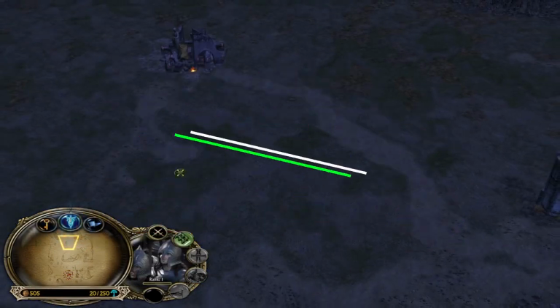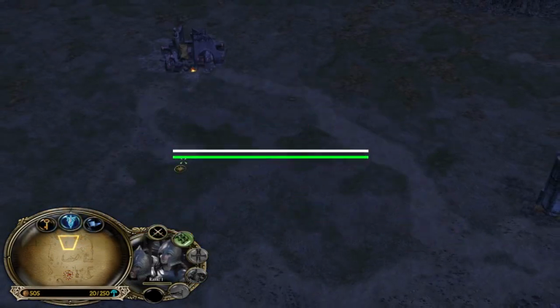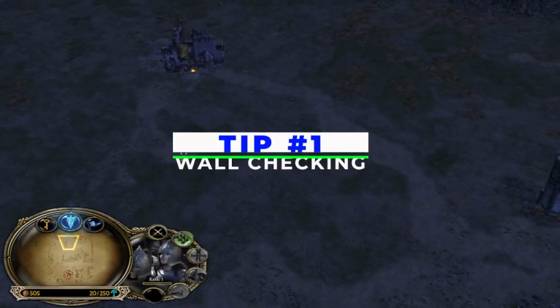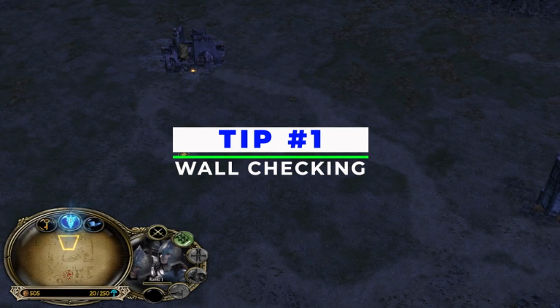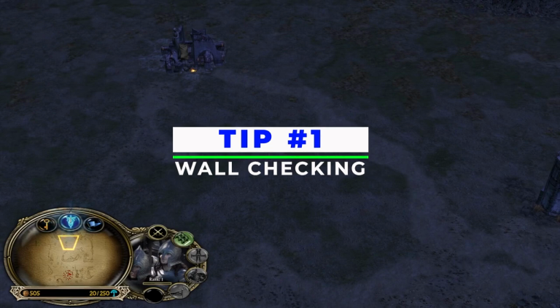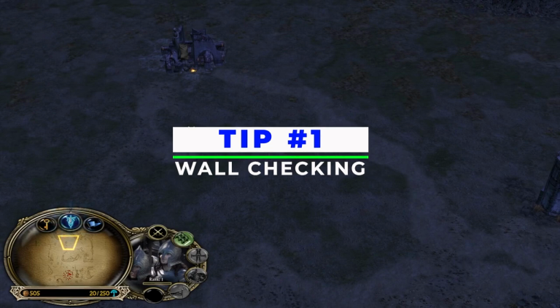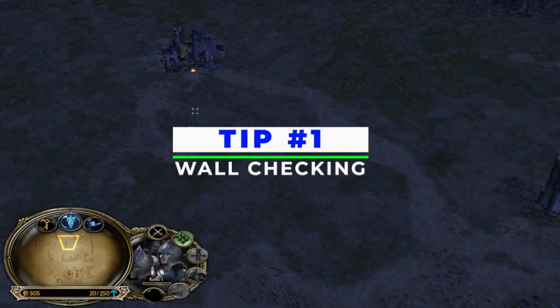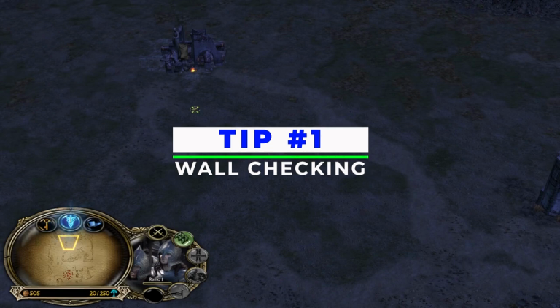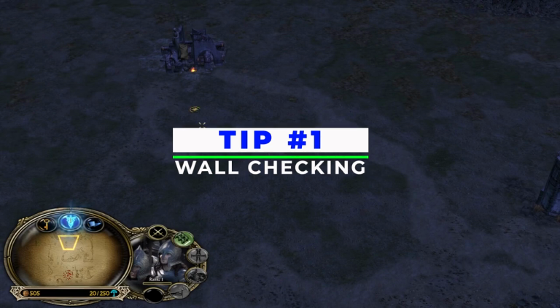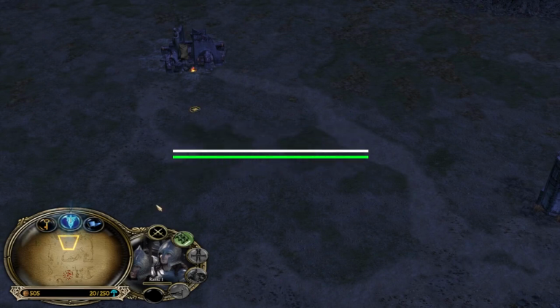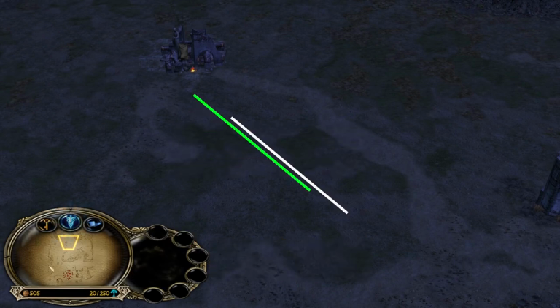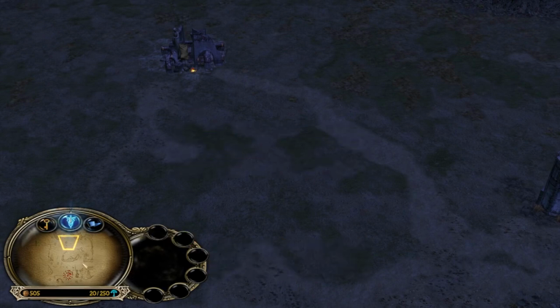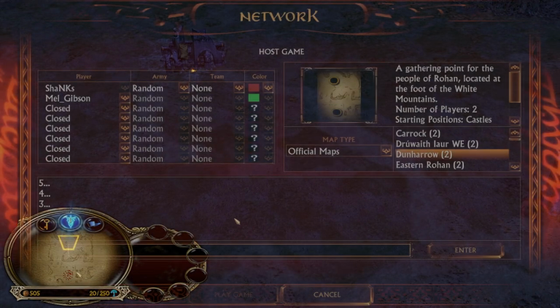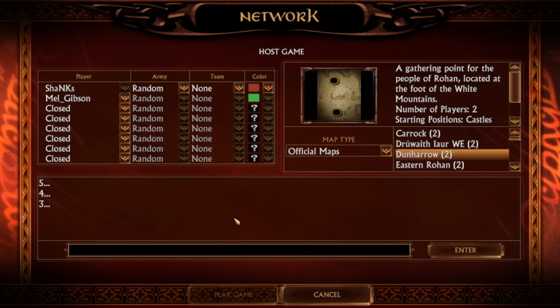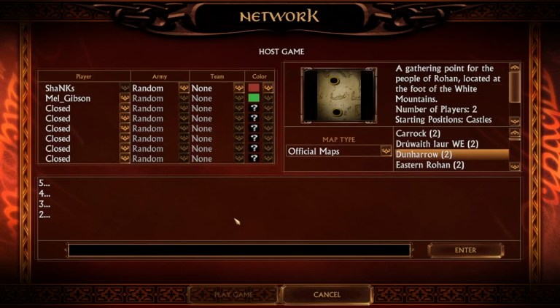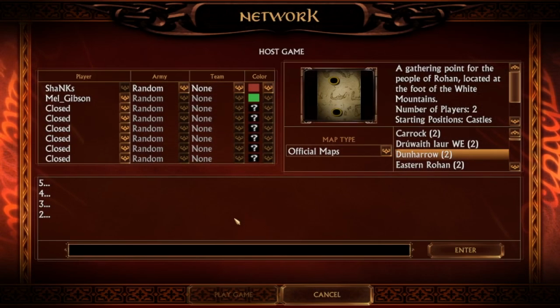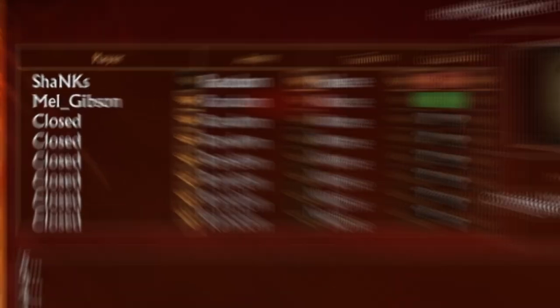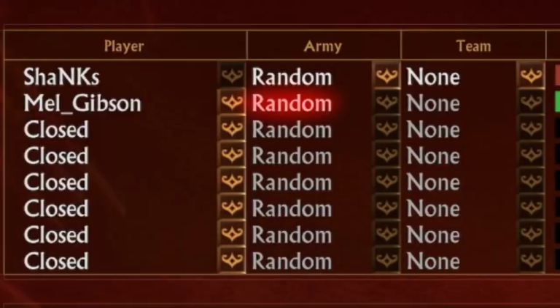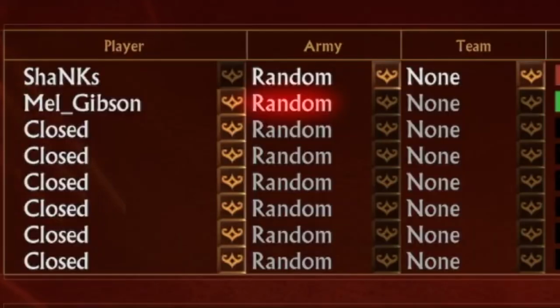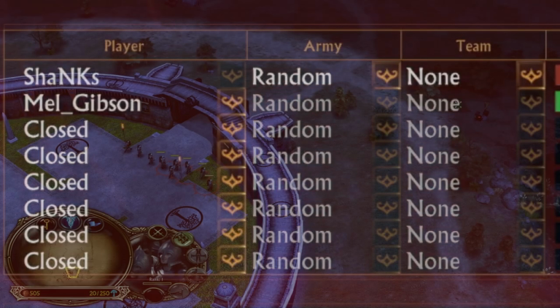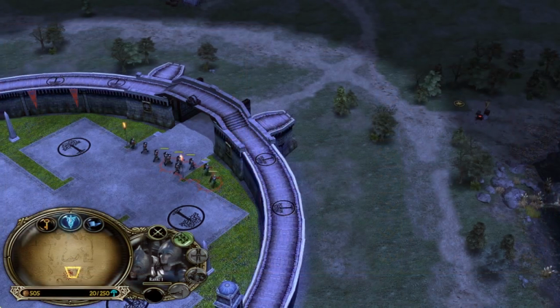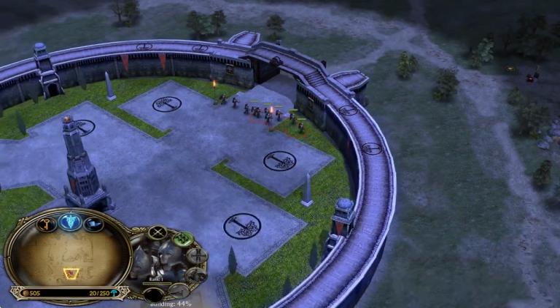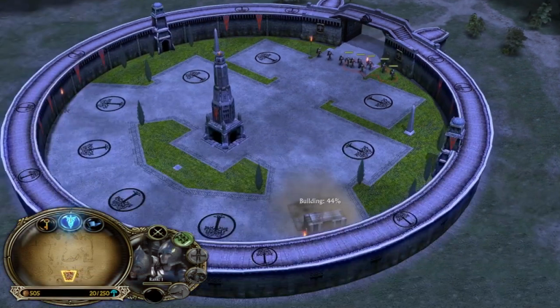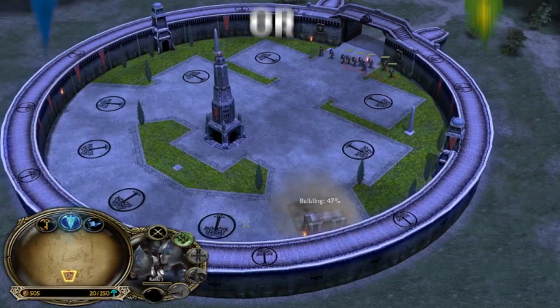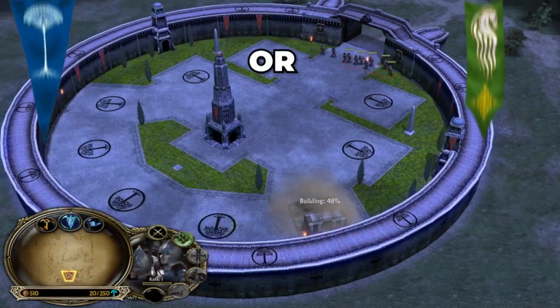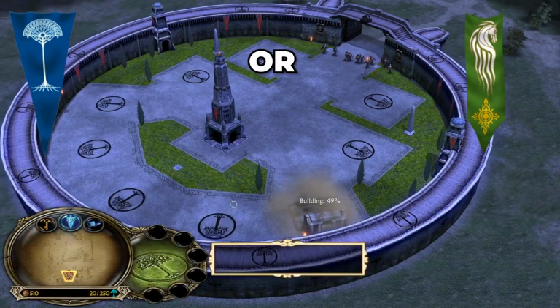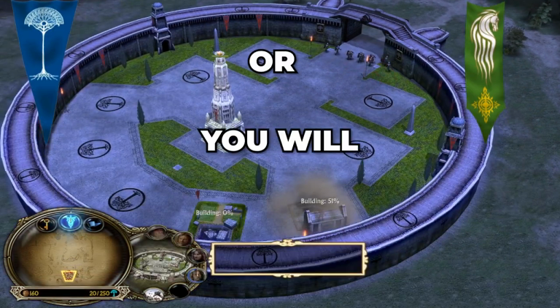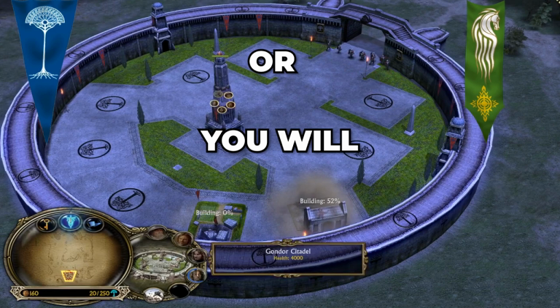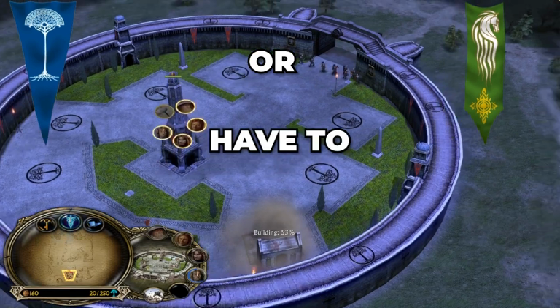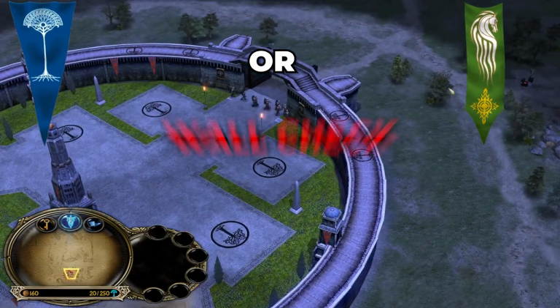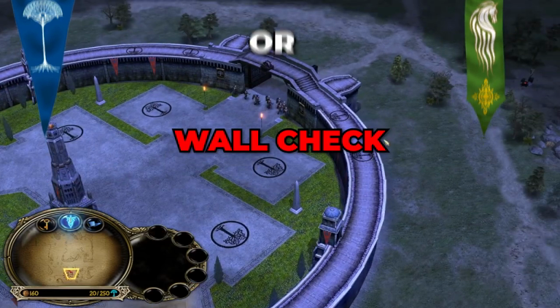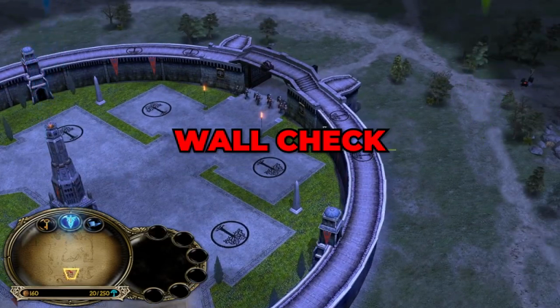Number 1: Wallchecking. At the beginning of each game, if your opponent has picked random and you are playing in a castle map, you will have to wallcheck.